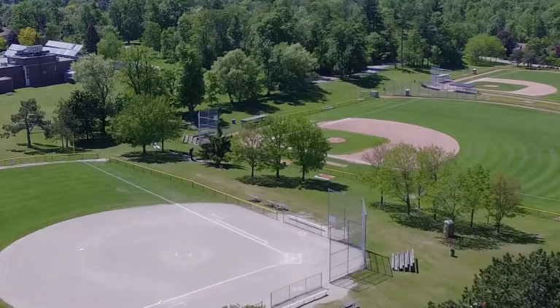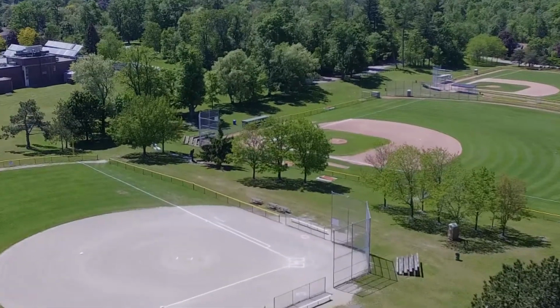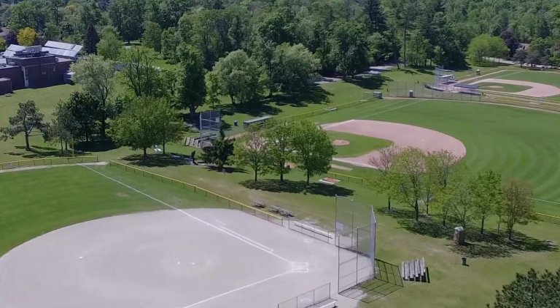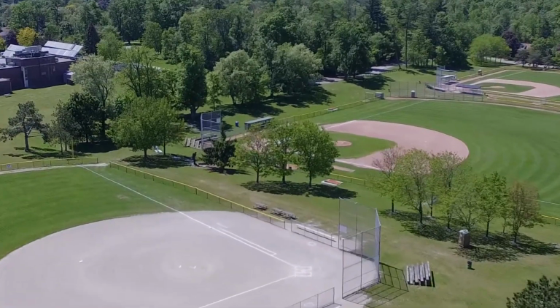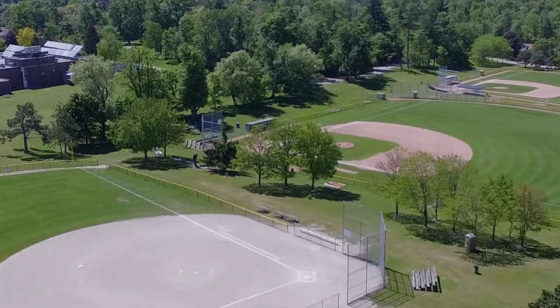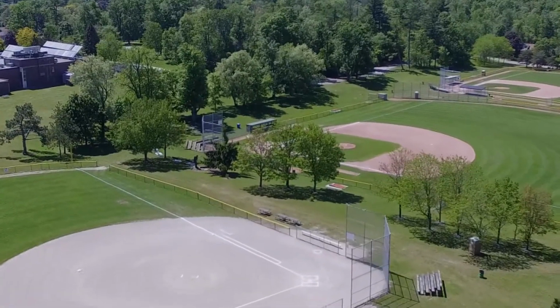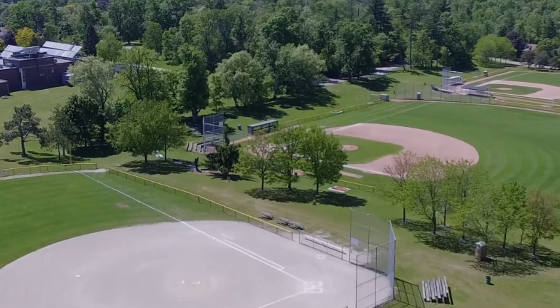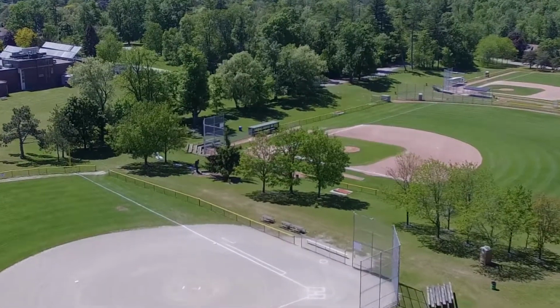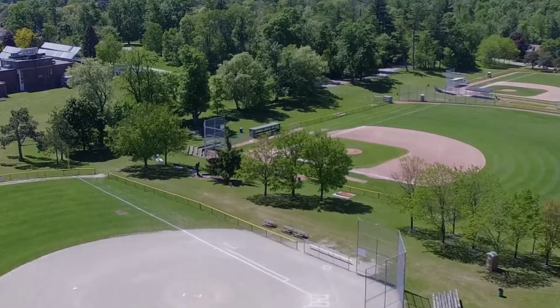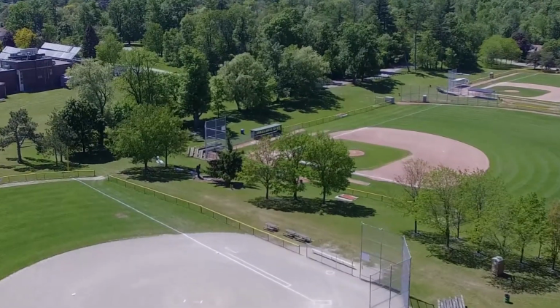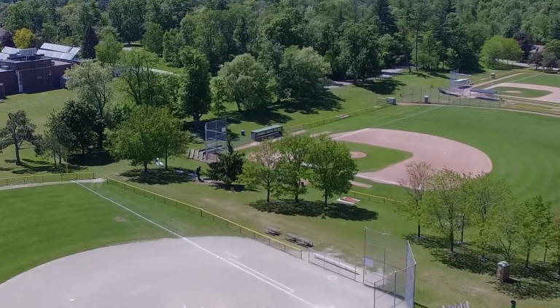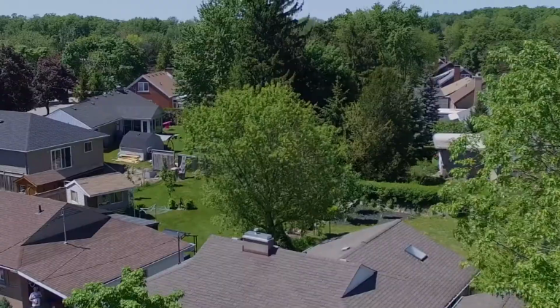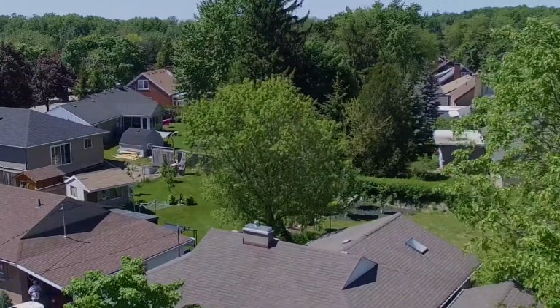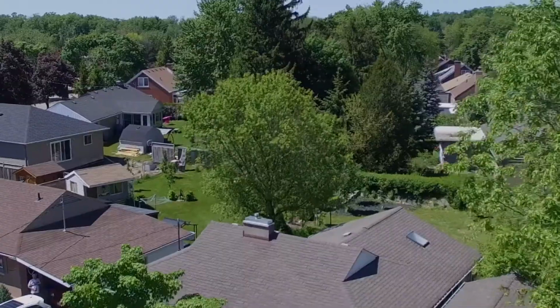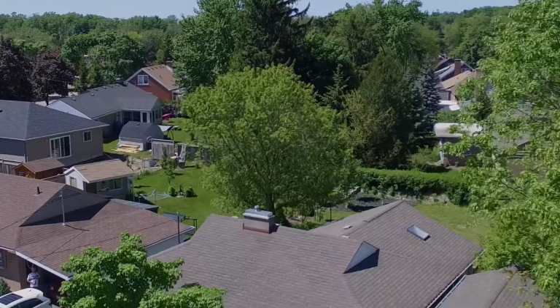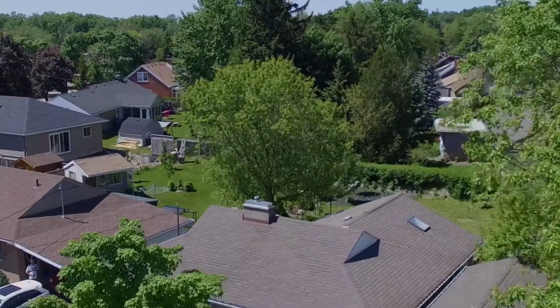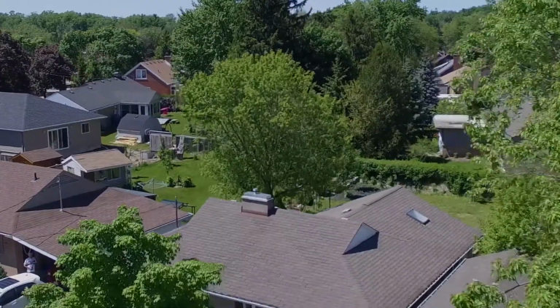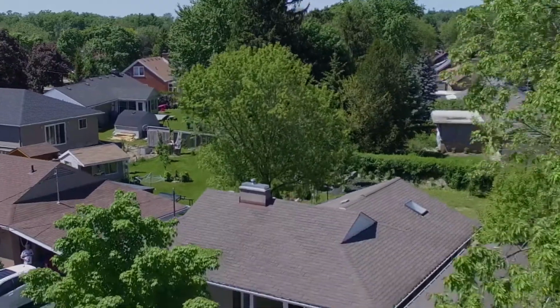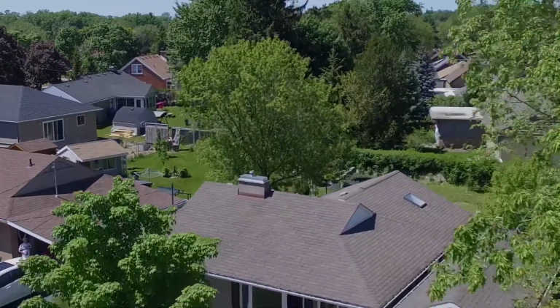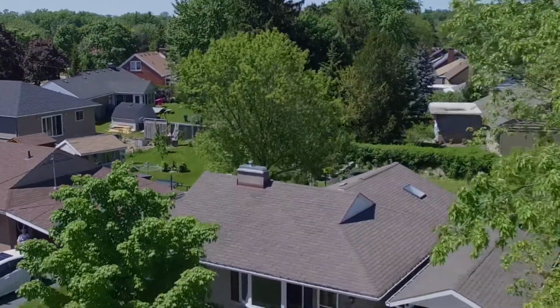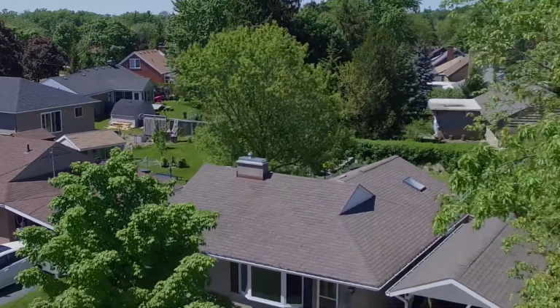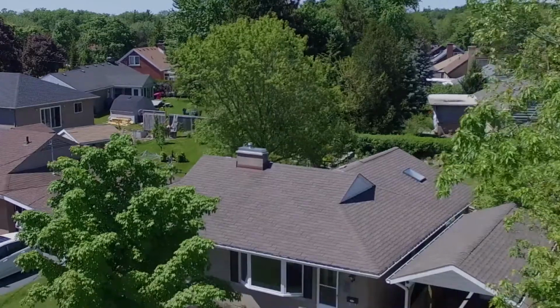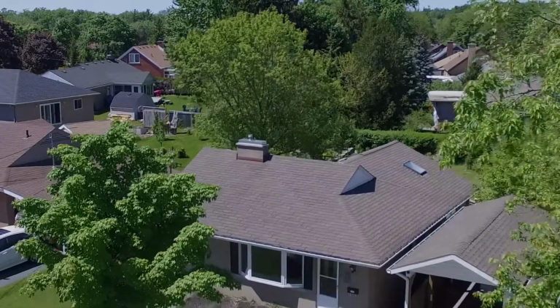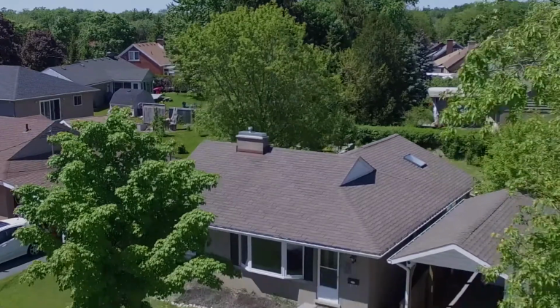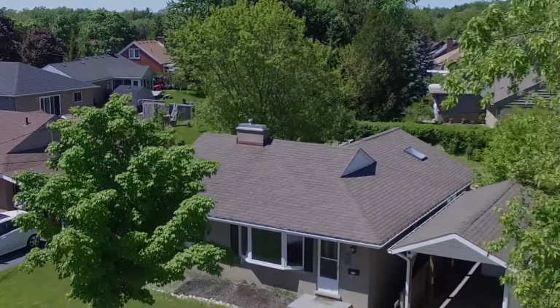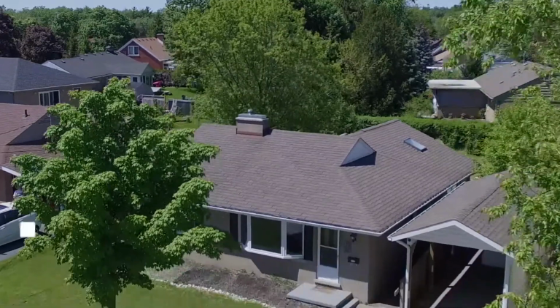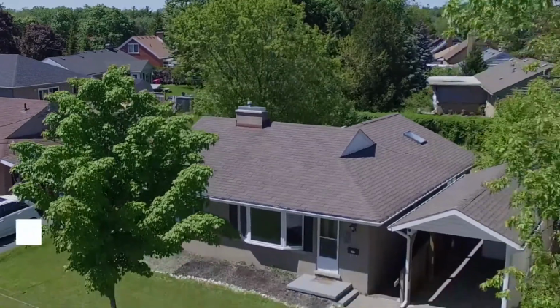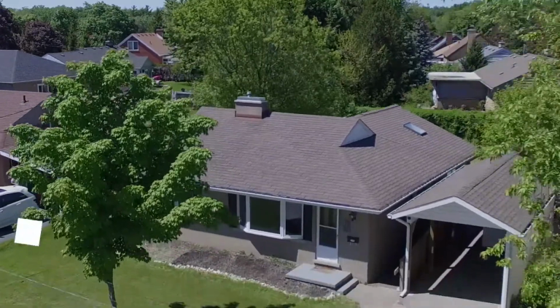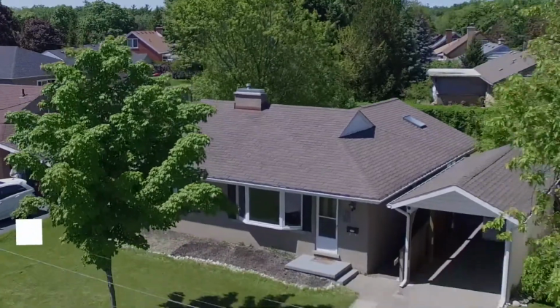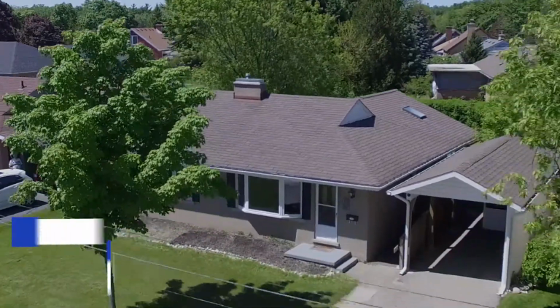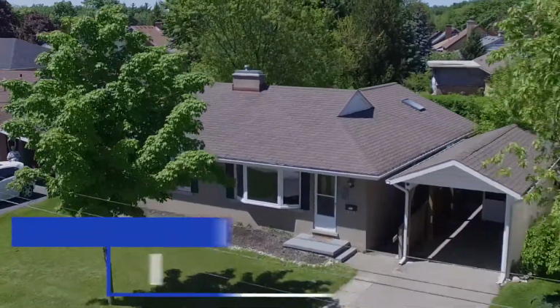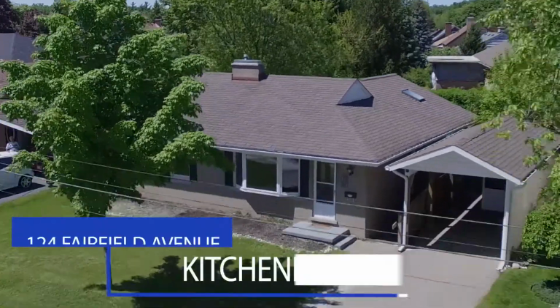Located in Kitchener's Bright-Up neighborhood, close to trails, schools, and with easy access to the expressway.